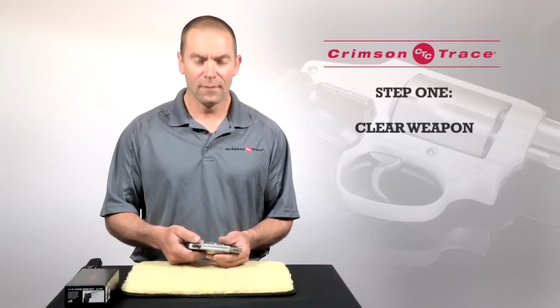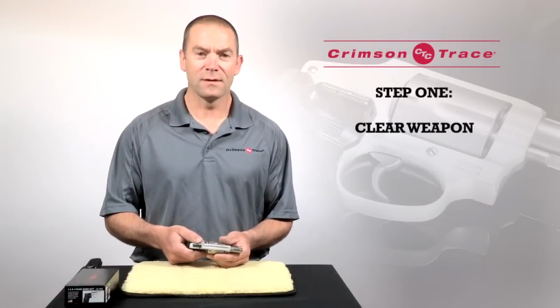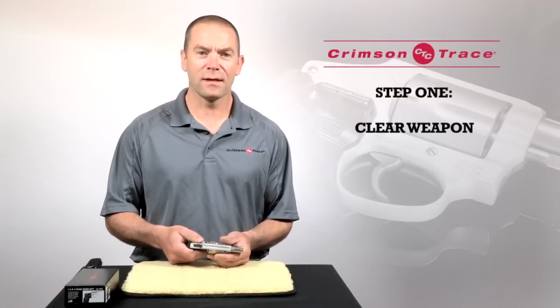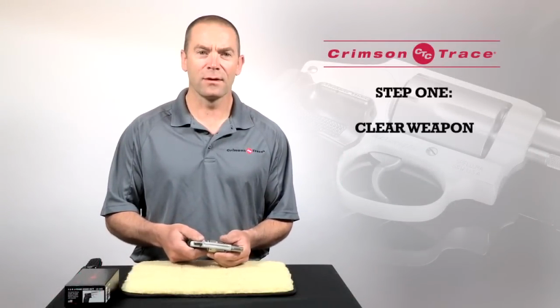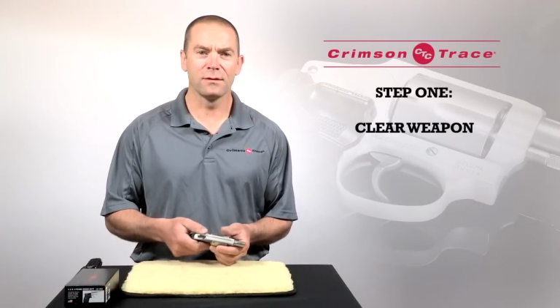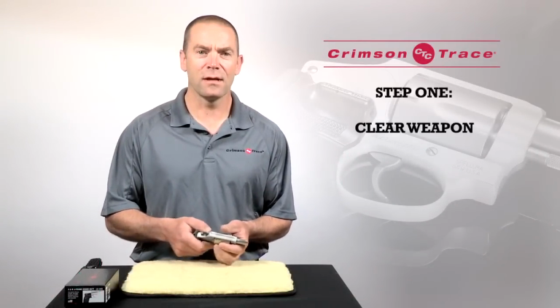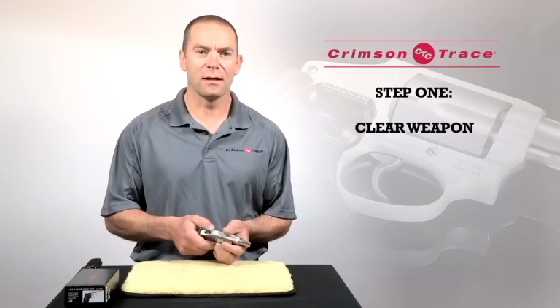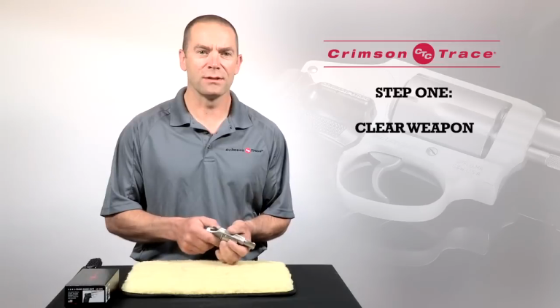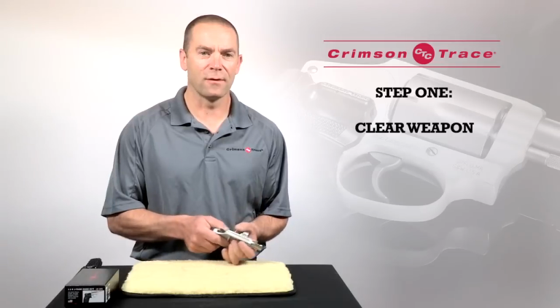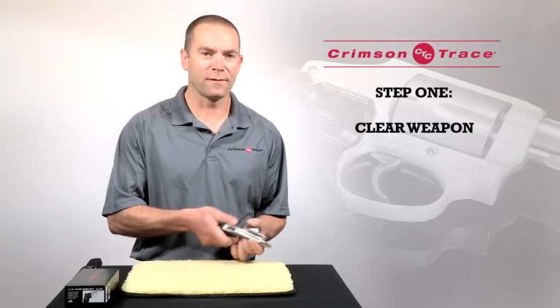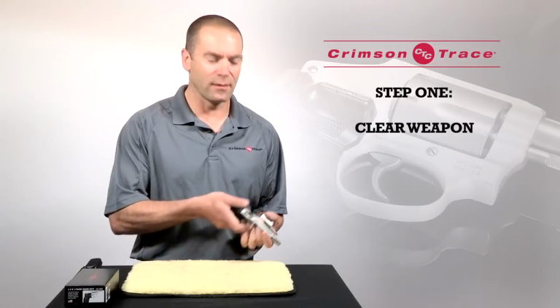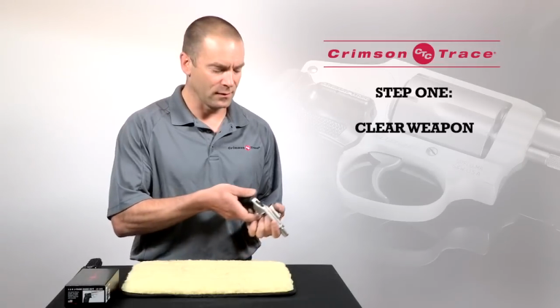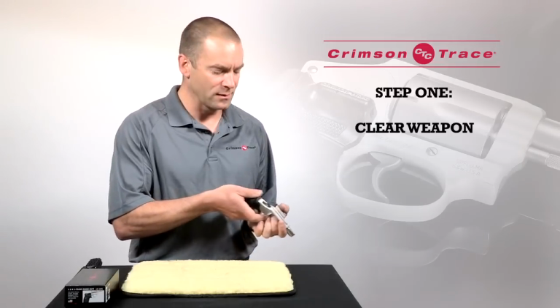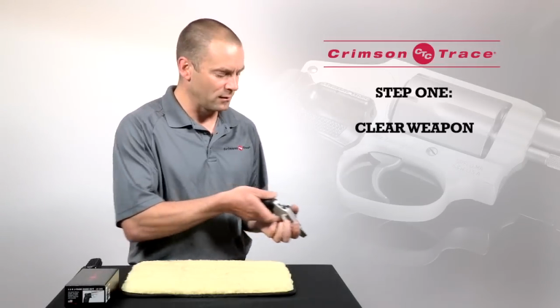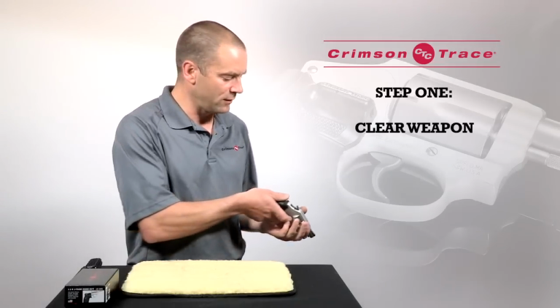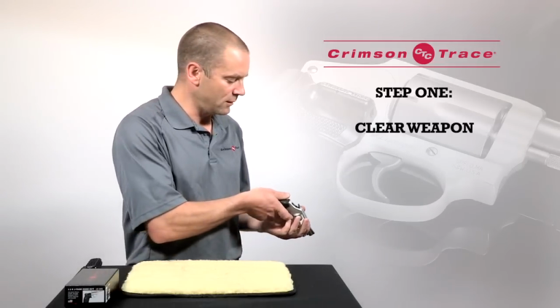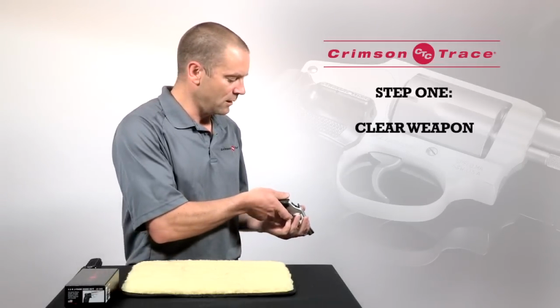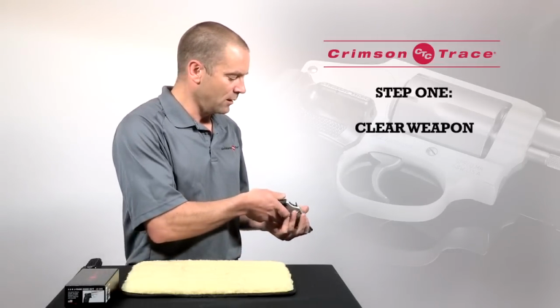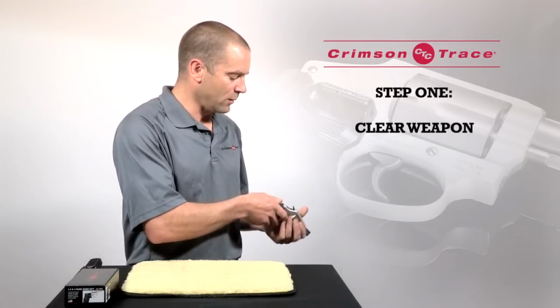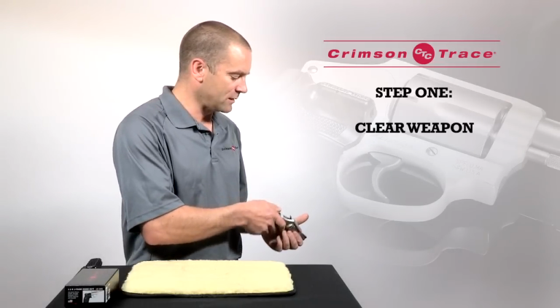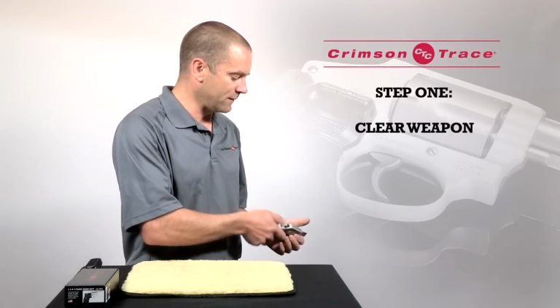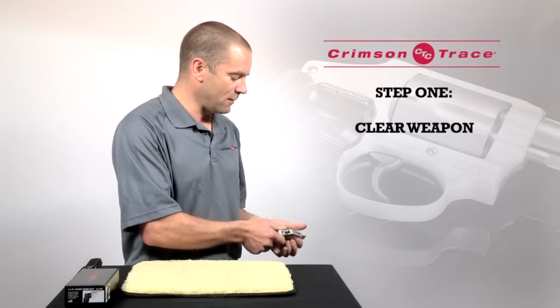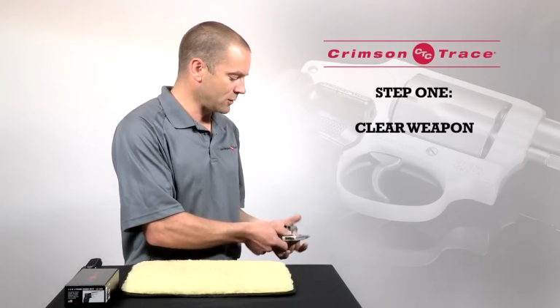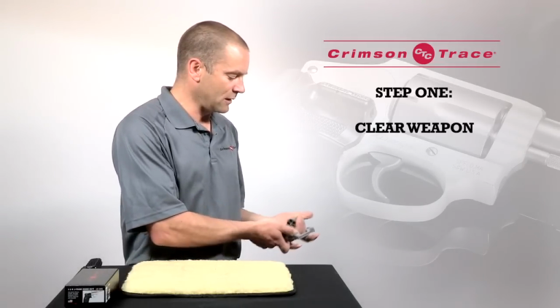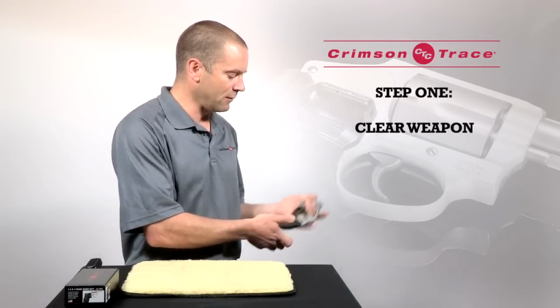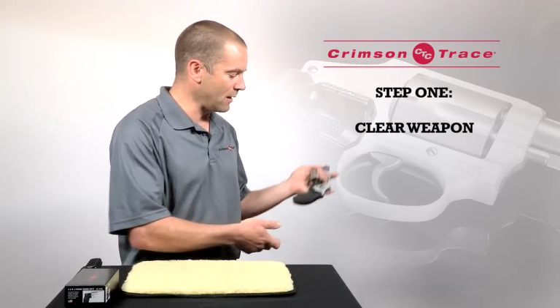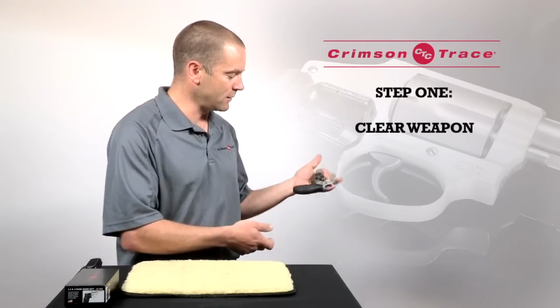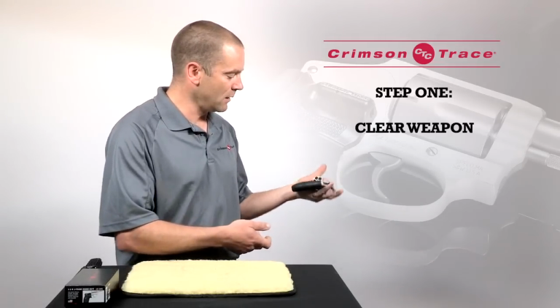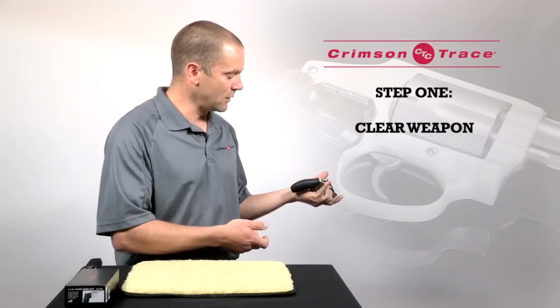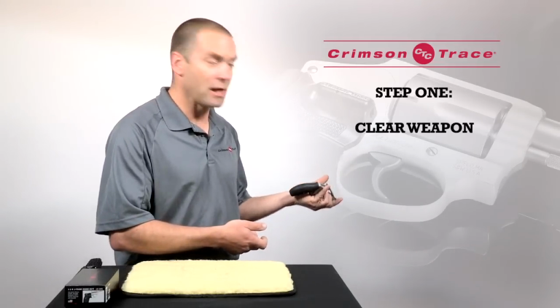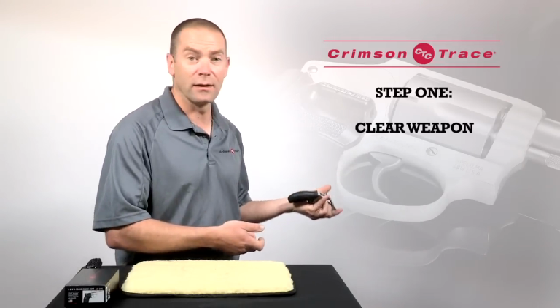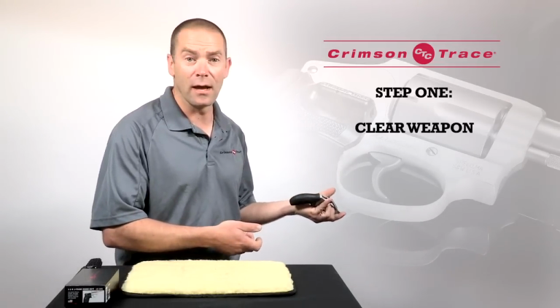First thing I'm going to do is verify that the gun is unloaded, point it in a safe direction, clear it out and check it again.